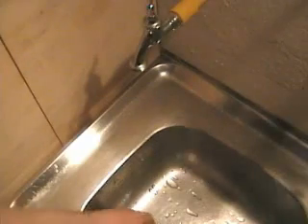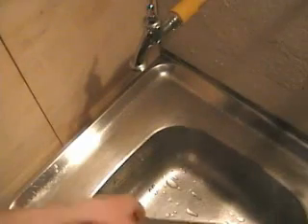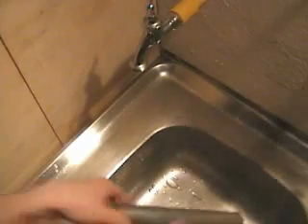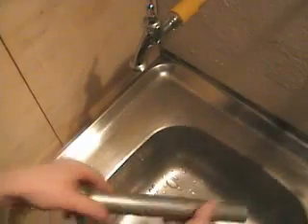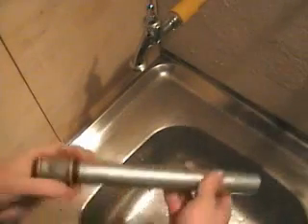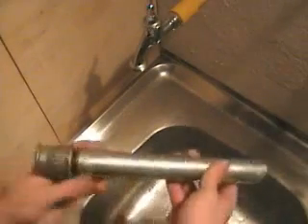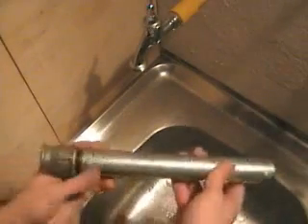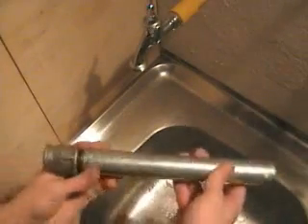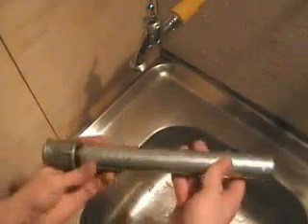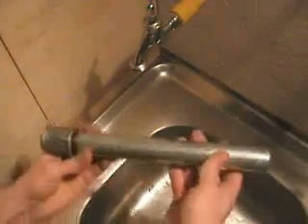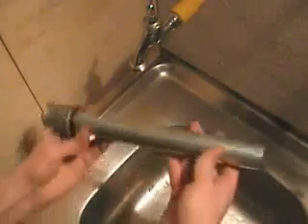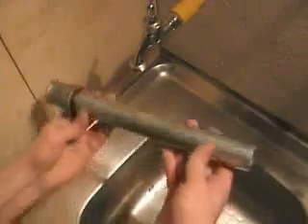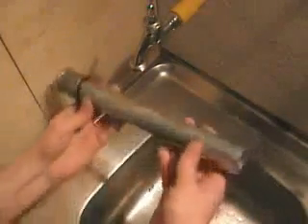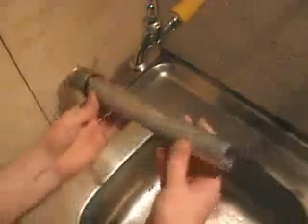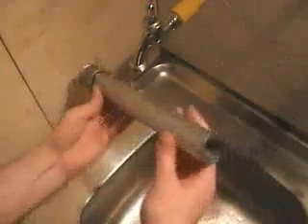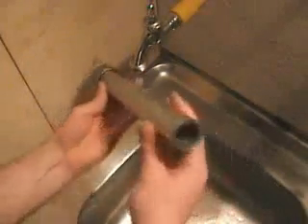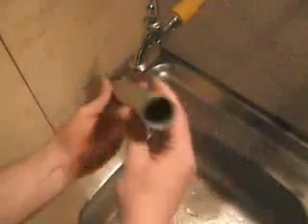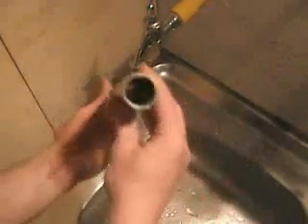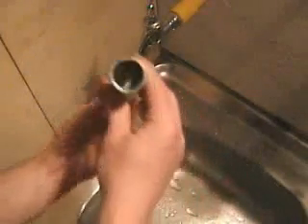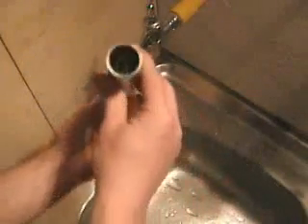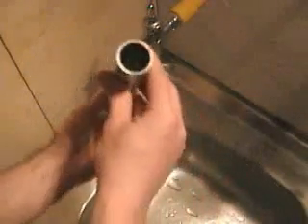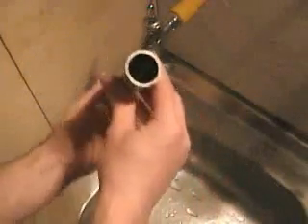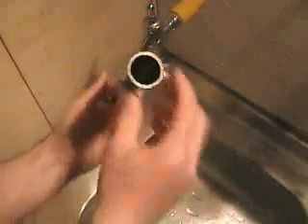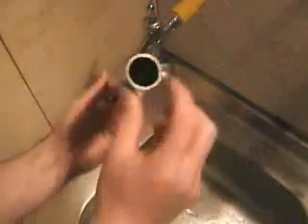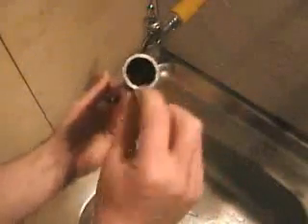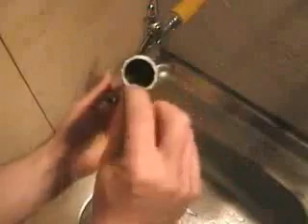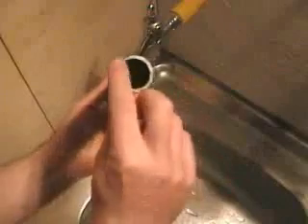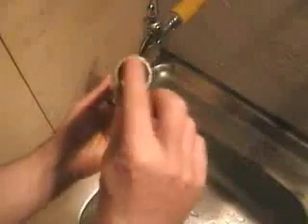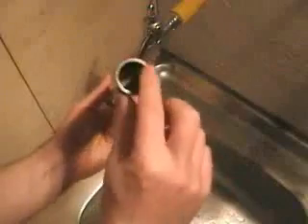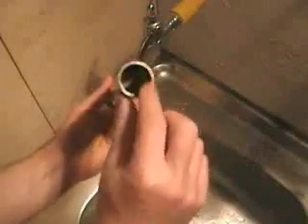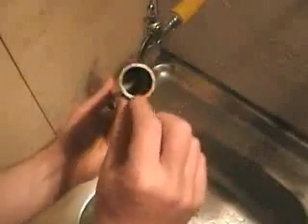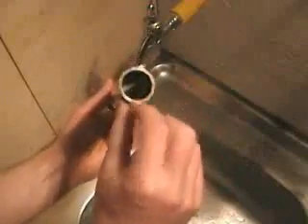Here we have a regular piece of water pipe, cut left rough.